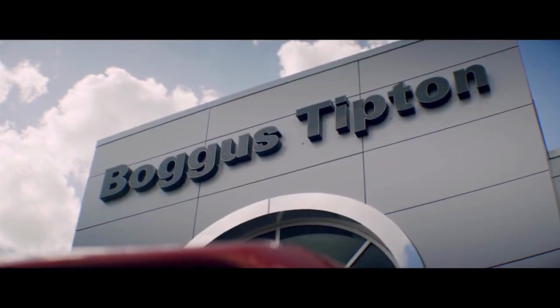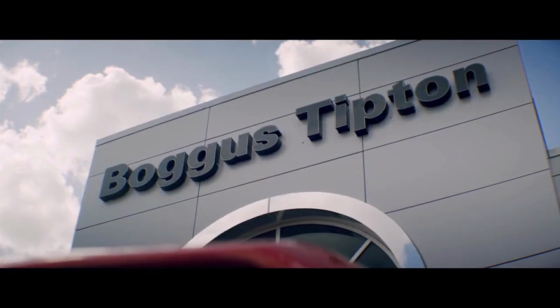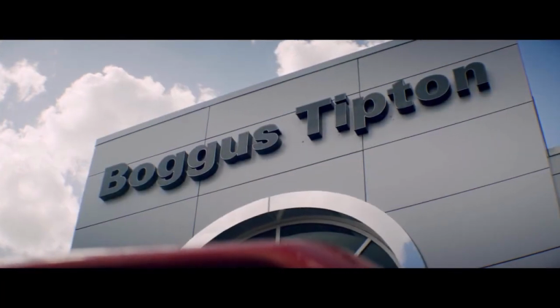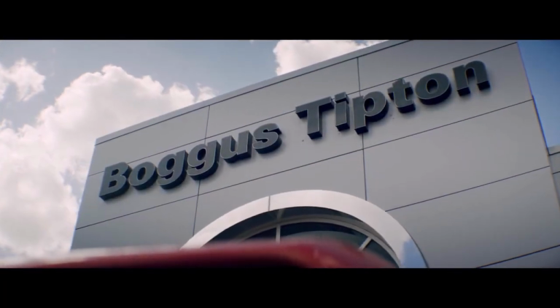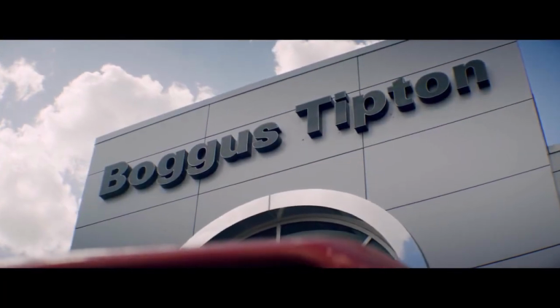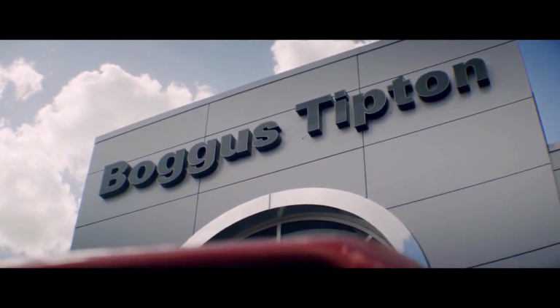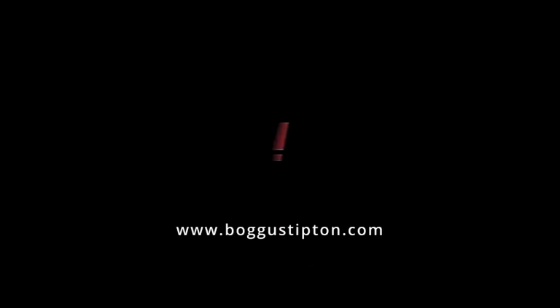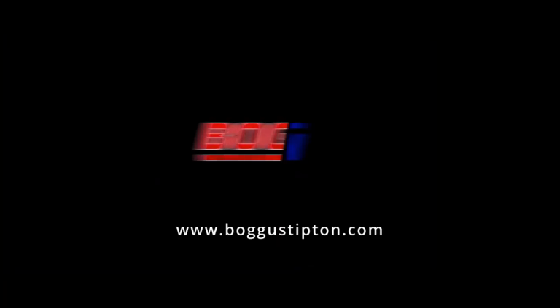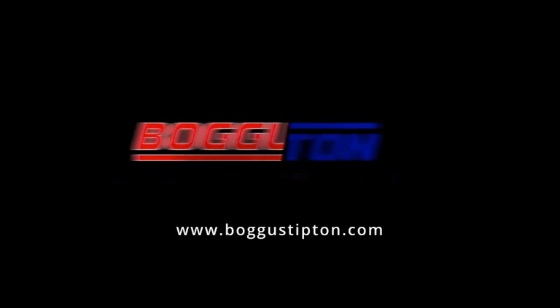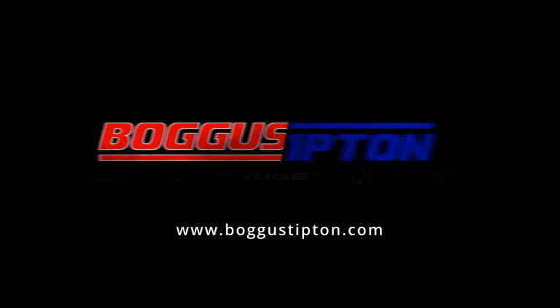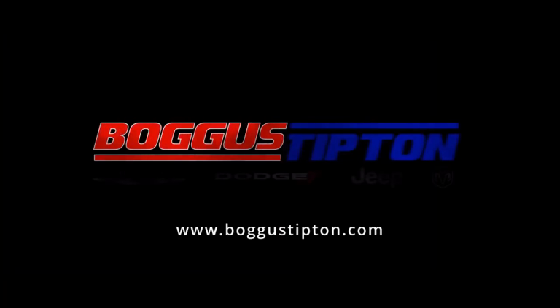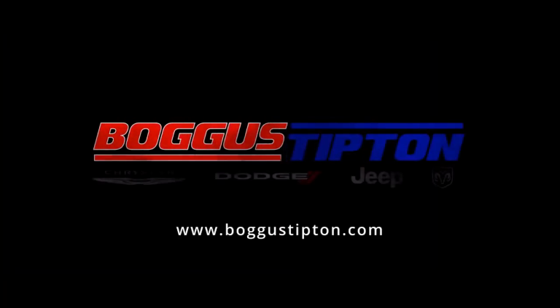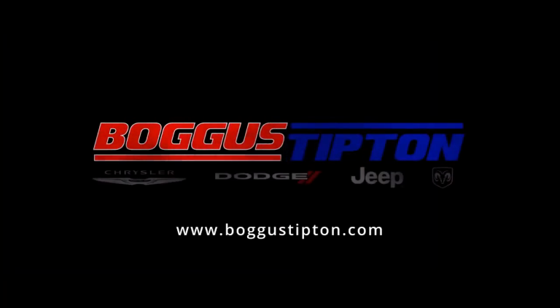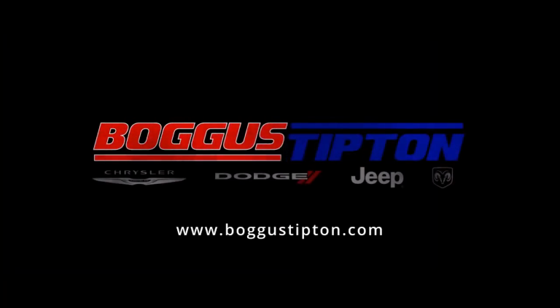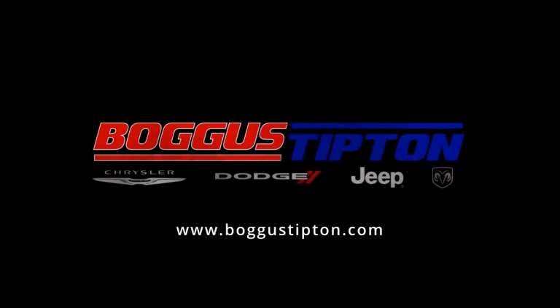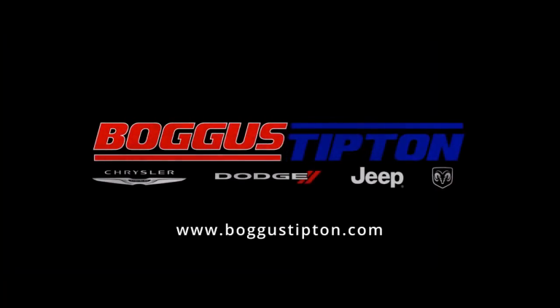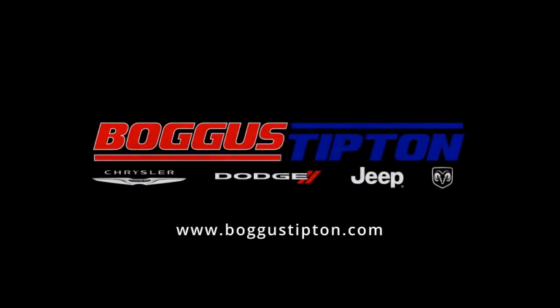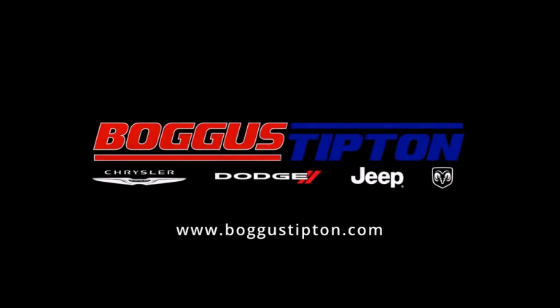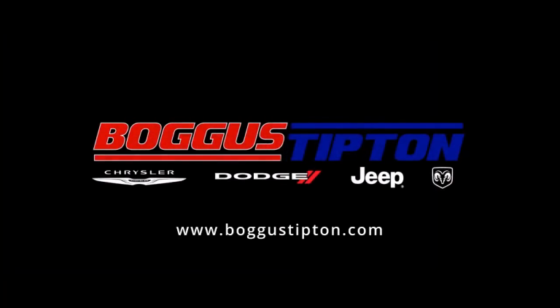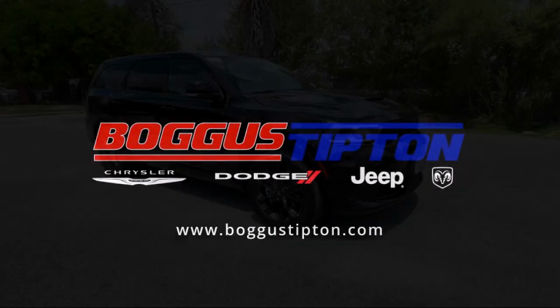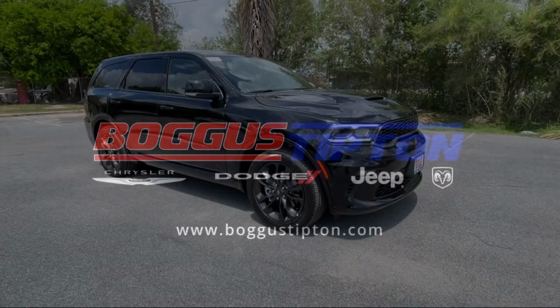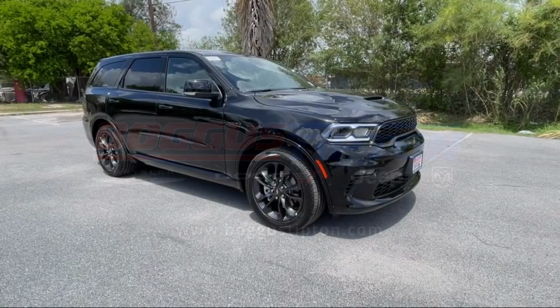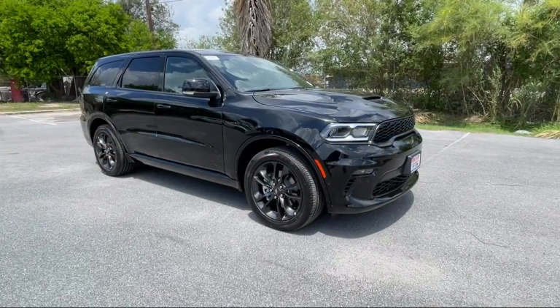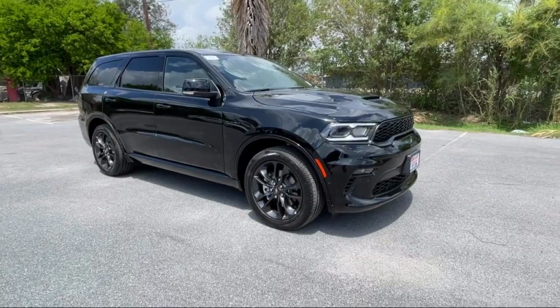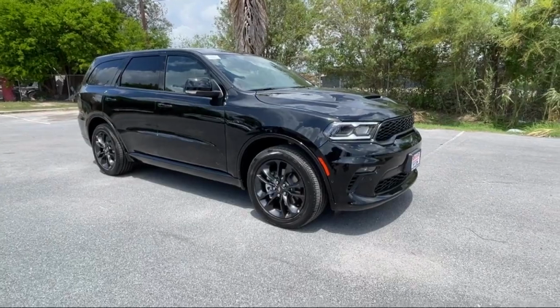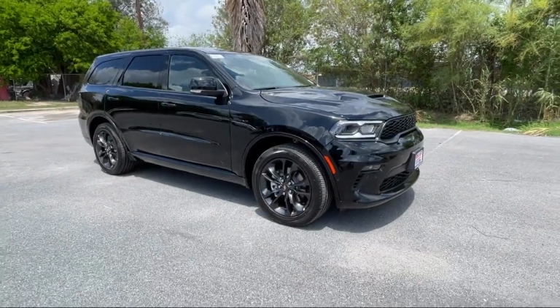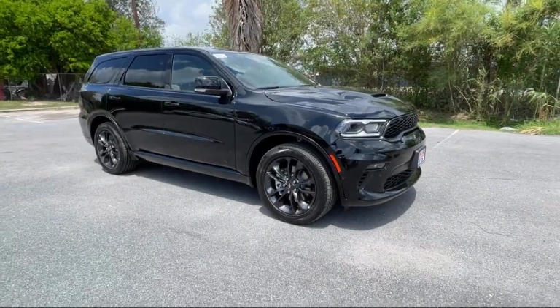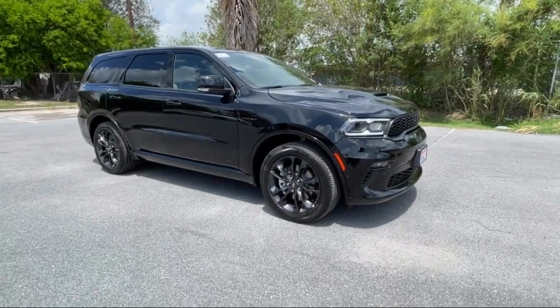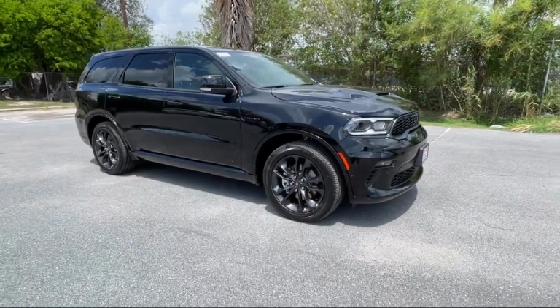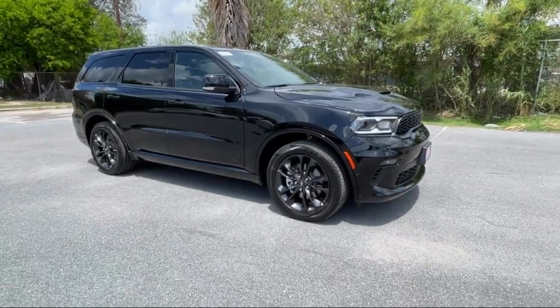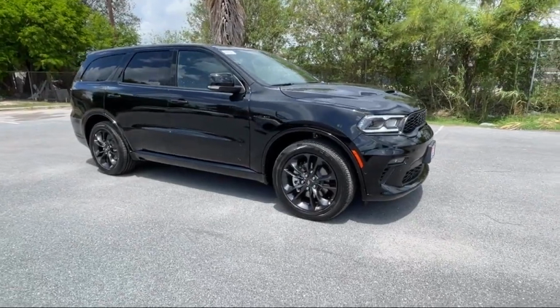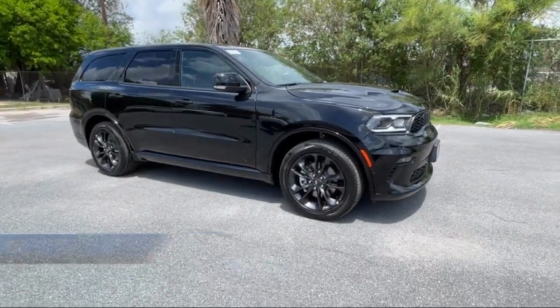Welcome to Boggus Tipton Chrysler Dodge Jeep Ram. Here's a look at another one of our great vehicles from our inventory.